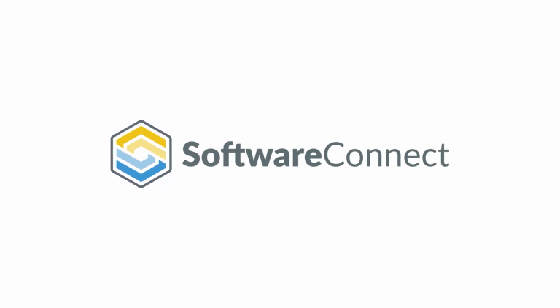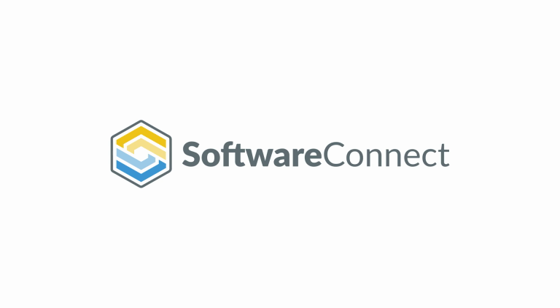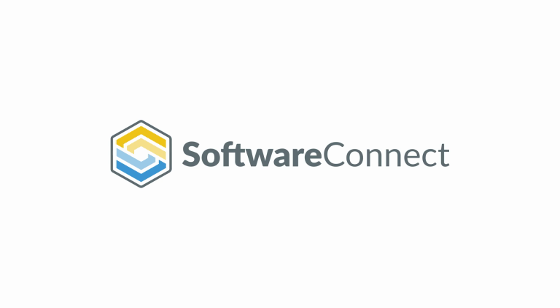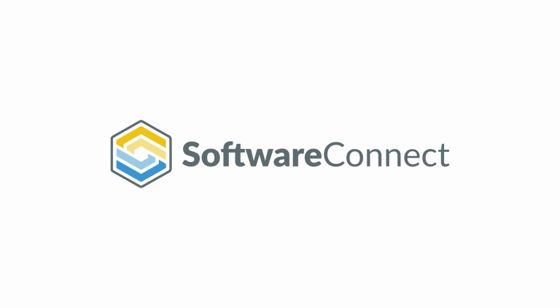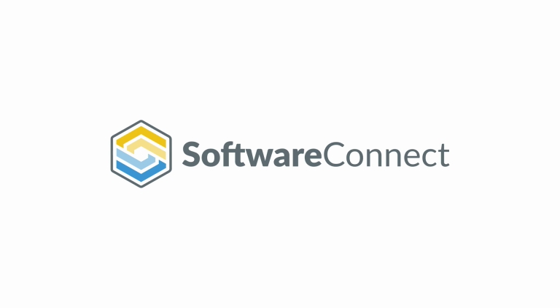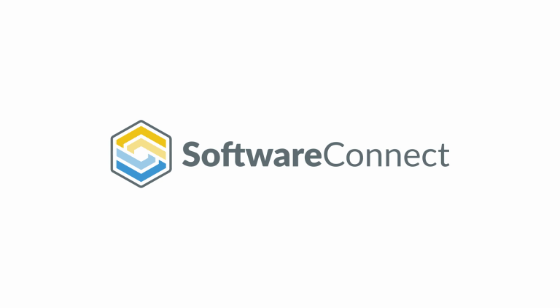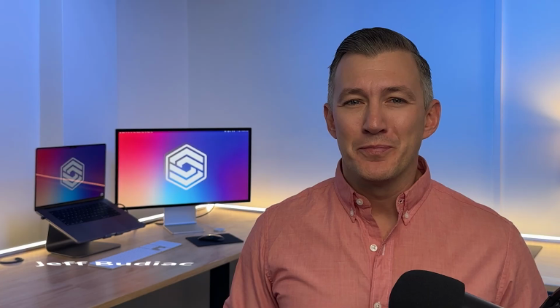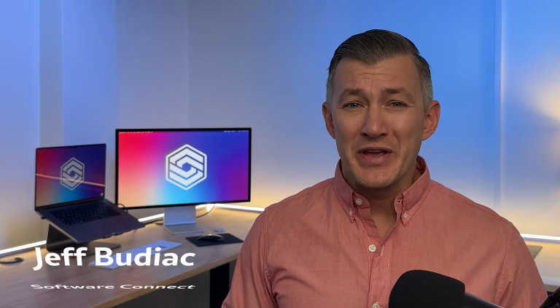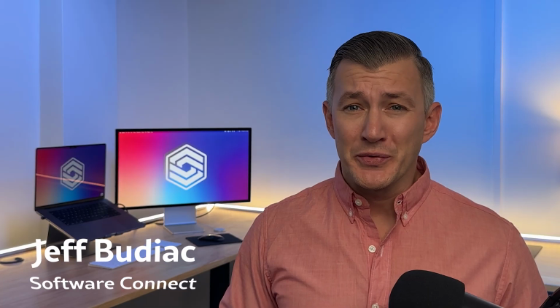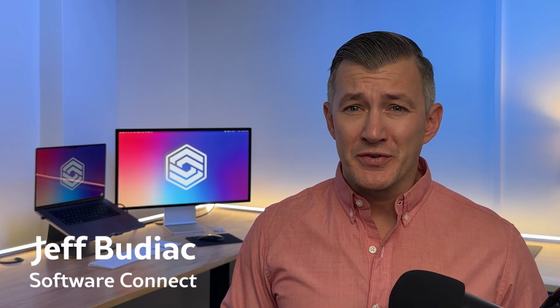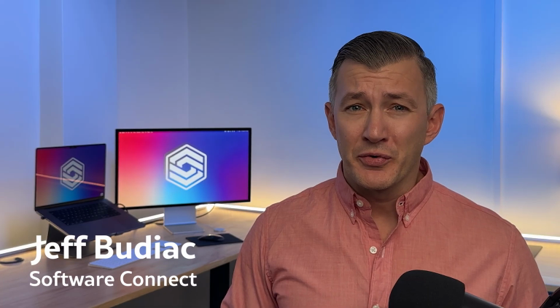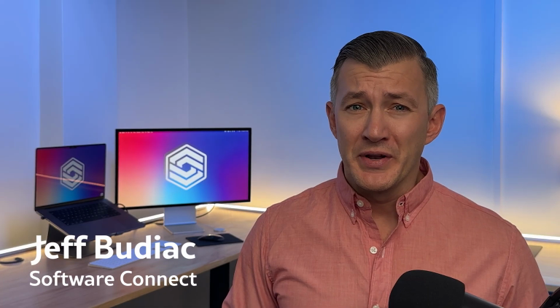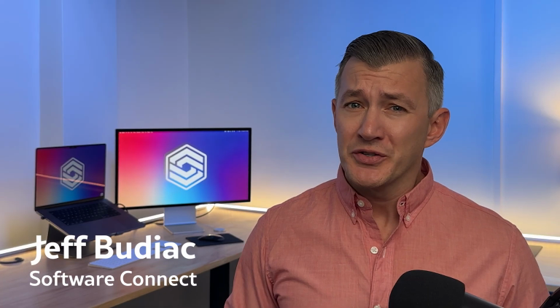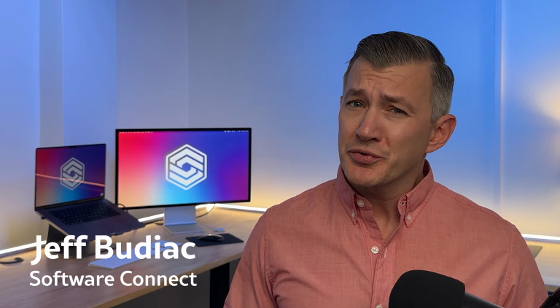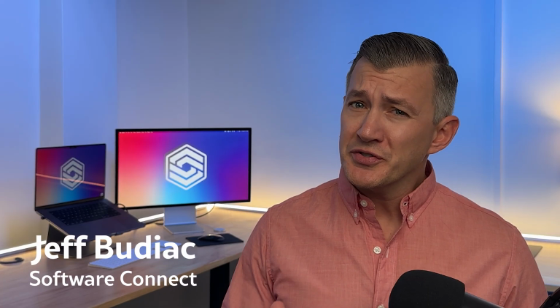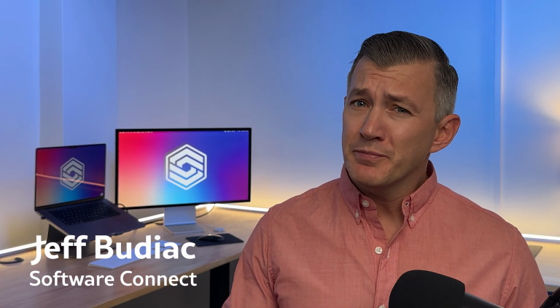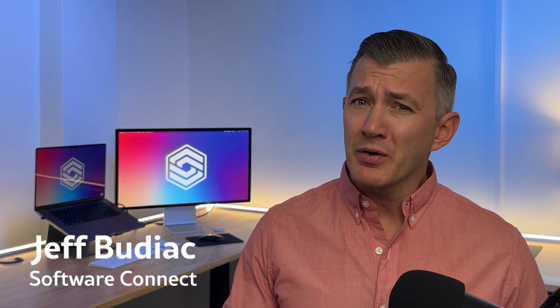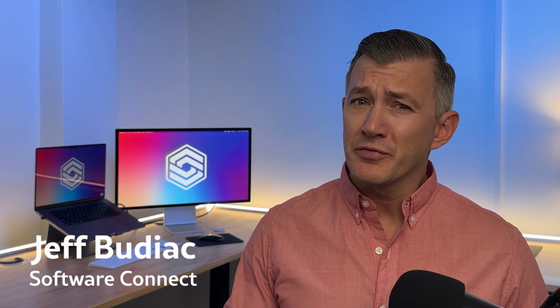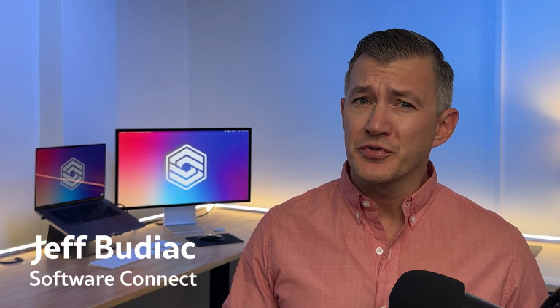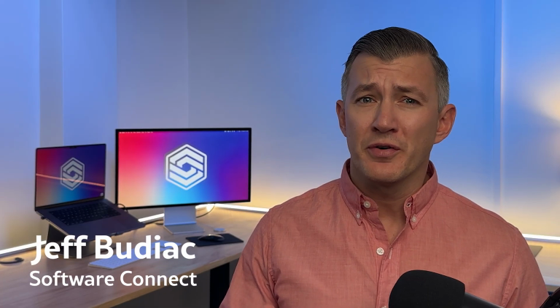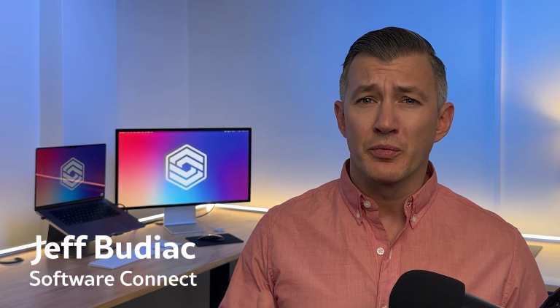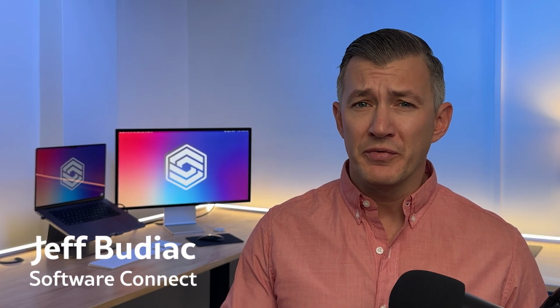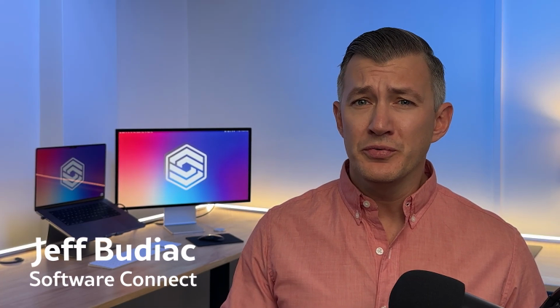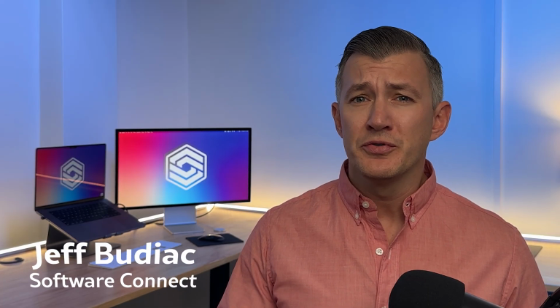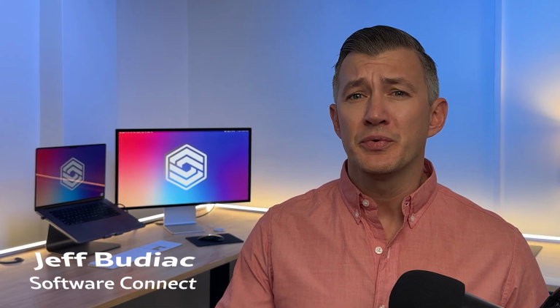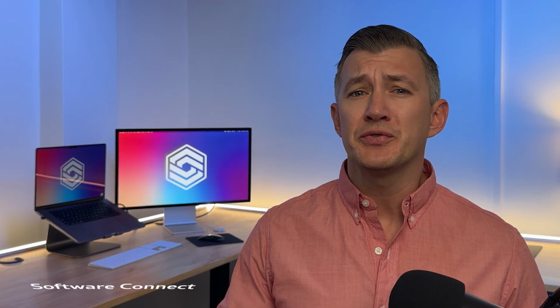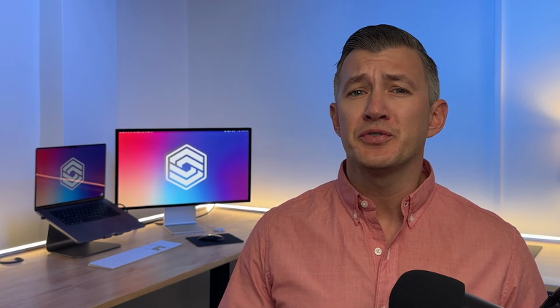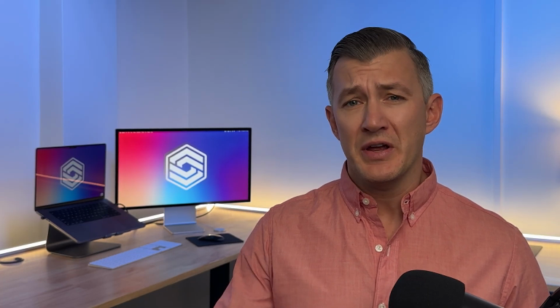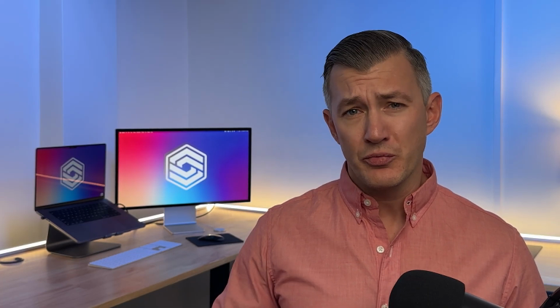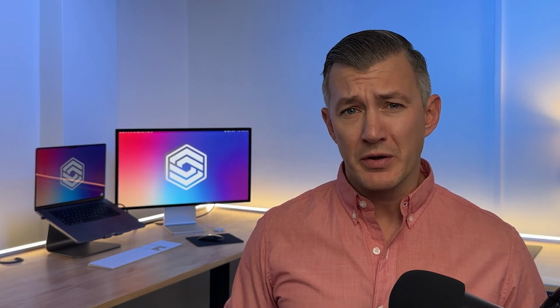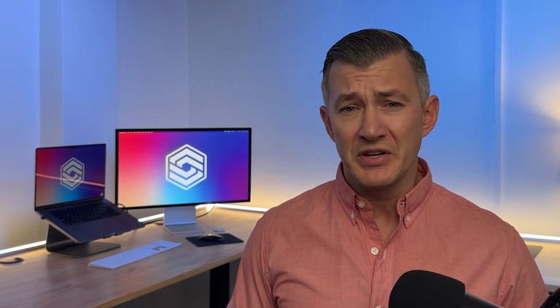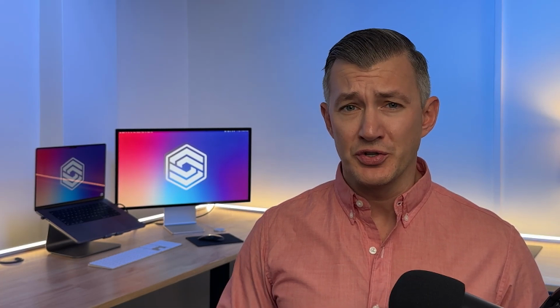Hi, I'm Jeff Budiak with Software Connect, your trusted partner for software reviews, research, and recommendations.